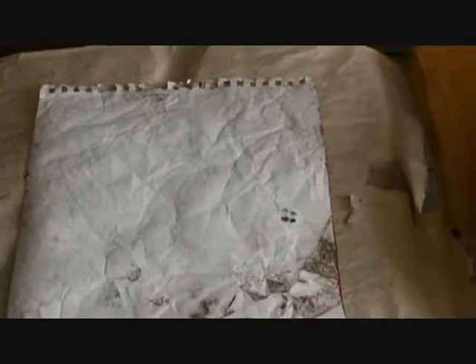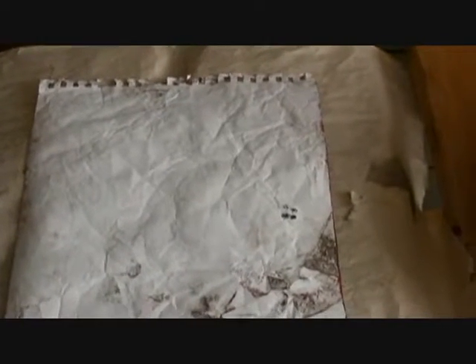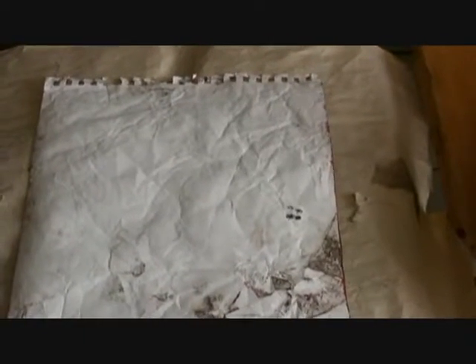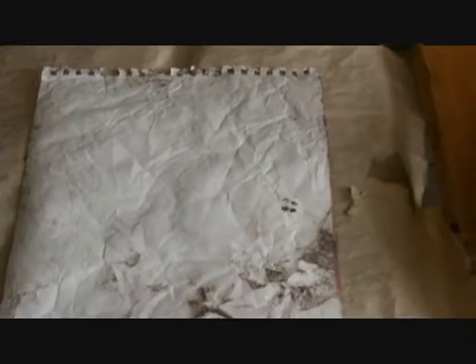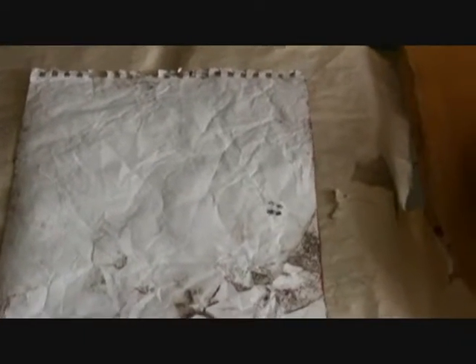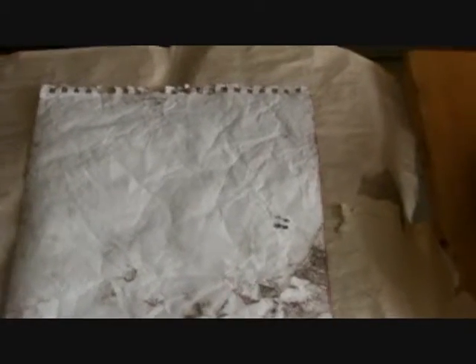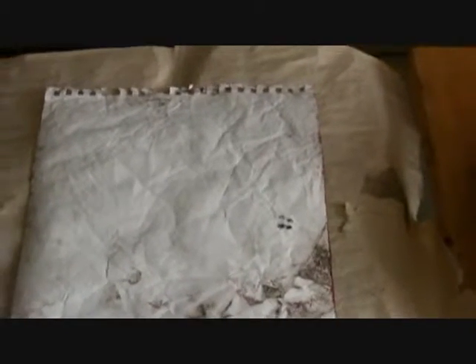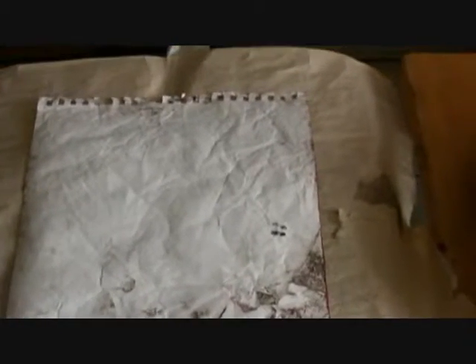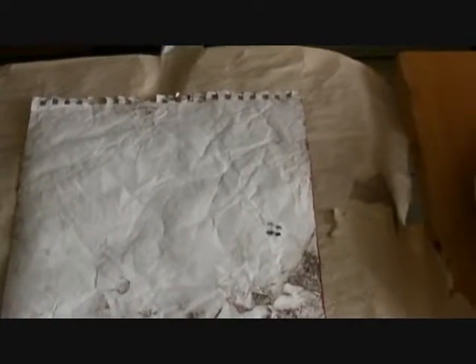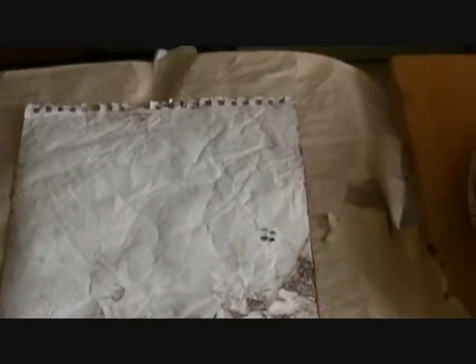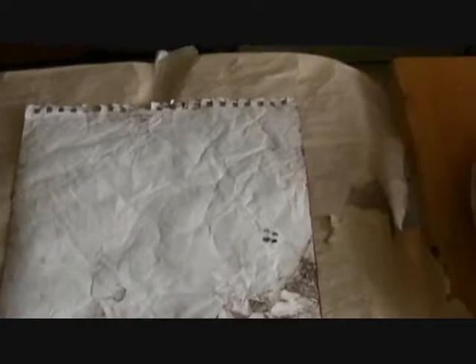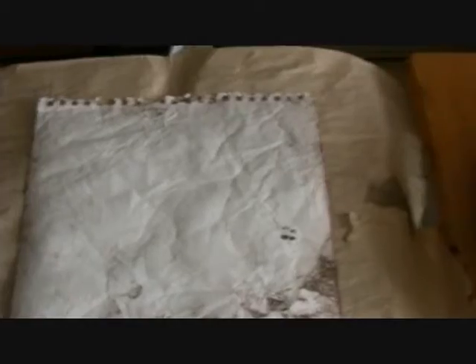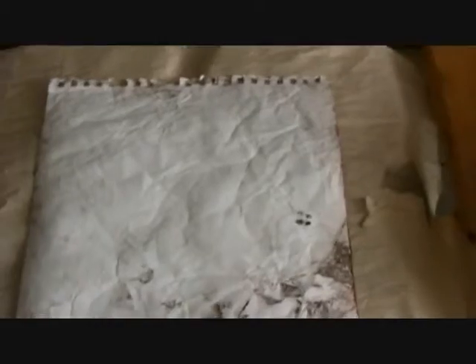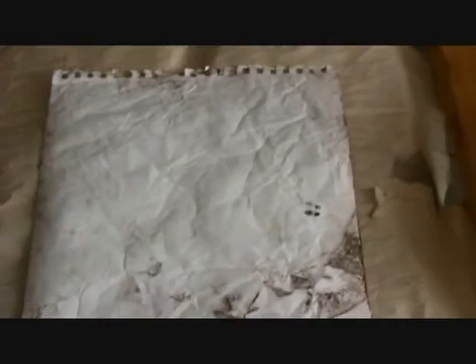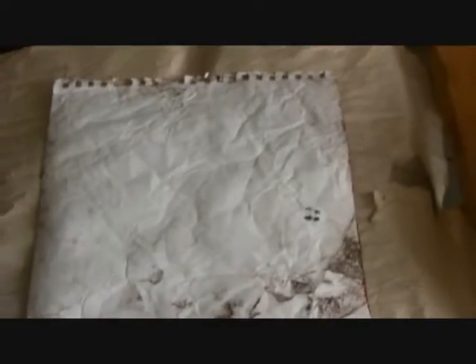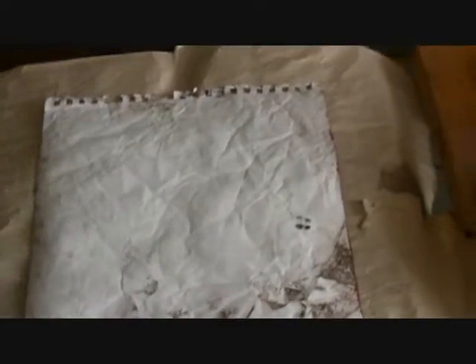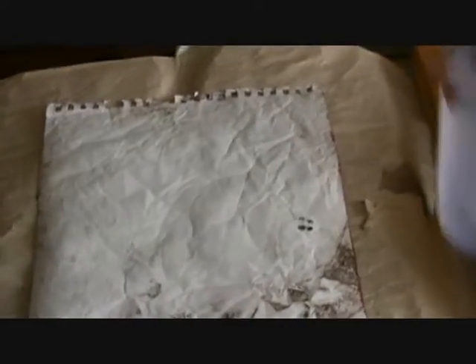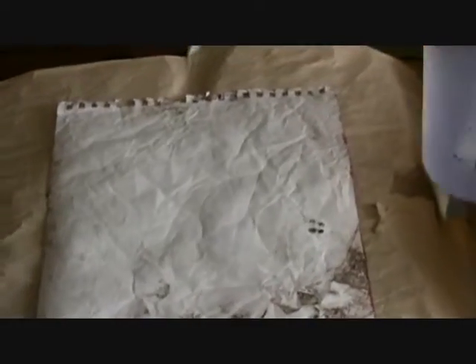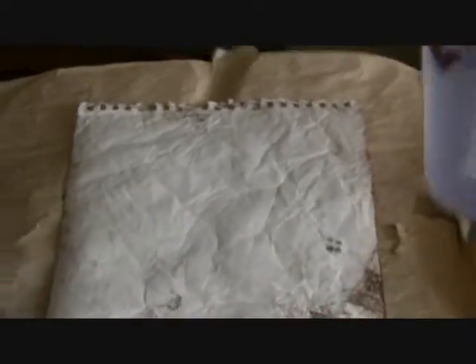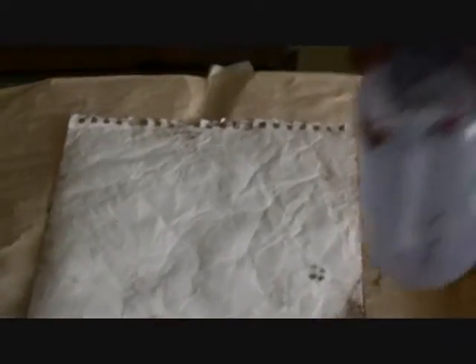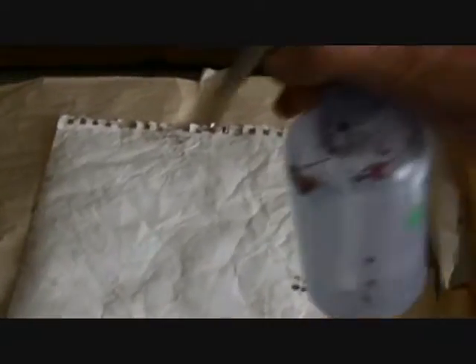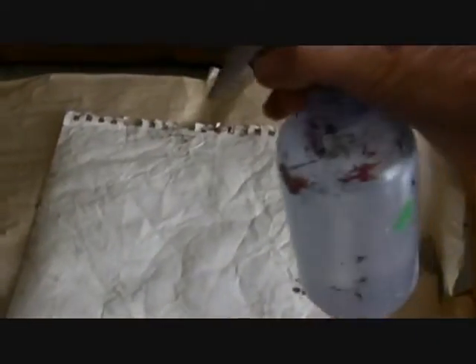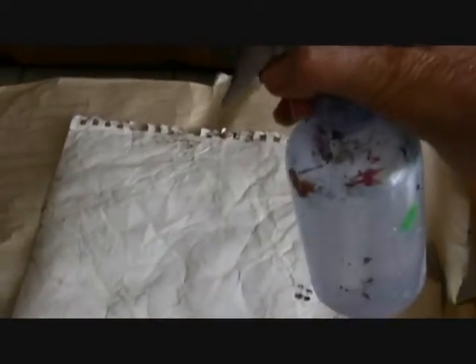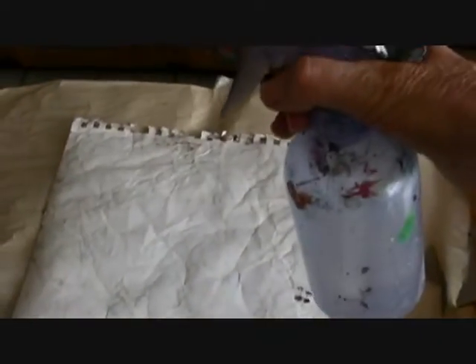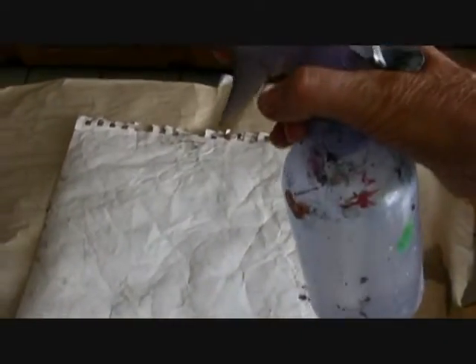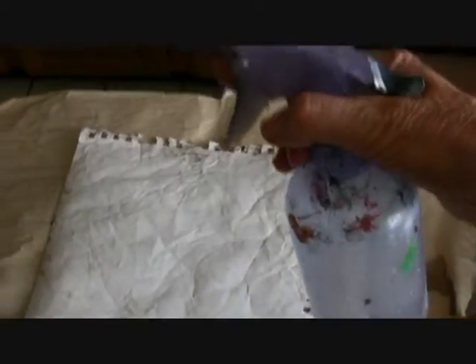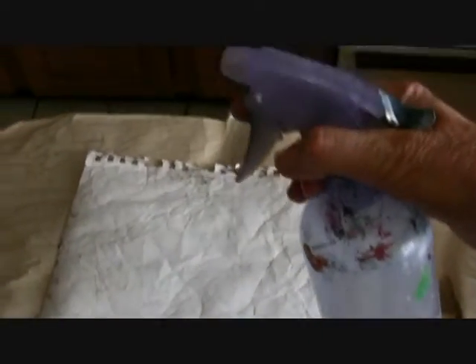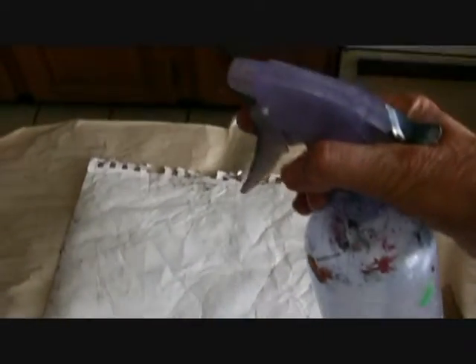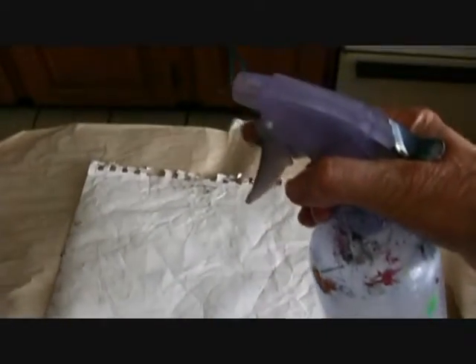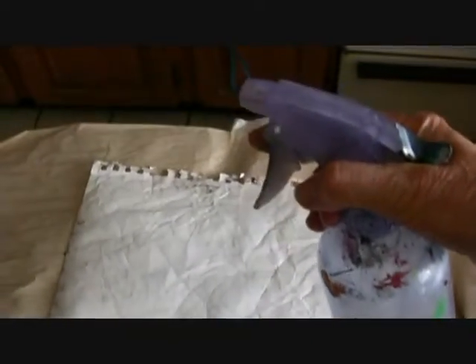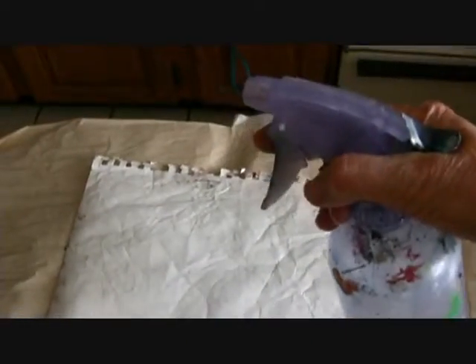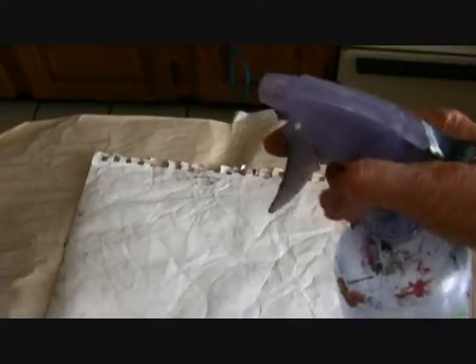Having said that, I'm going to use this one to demonstrate how to work out some creases.